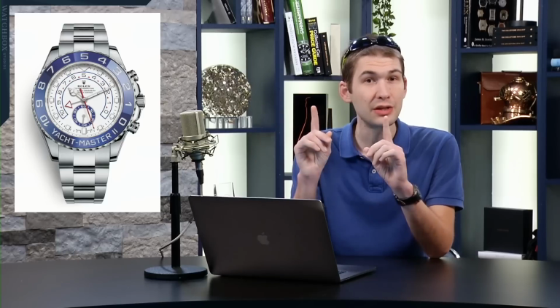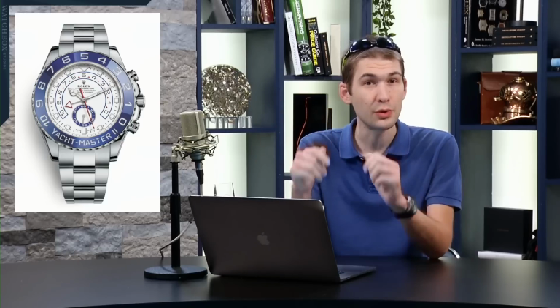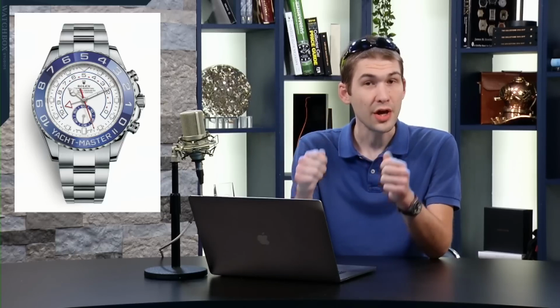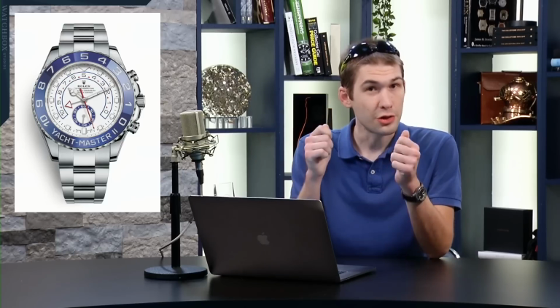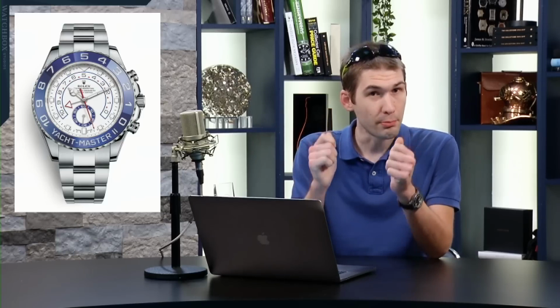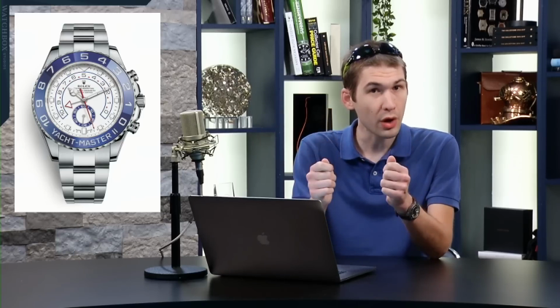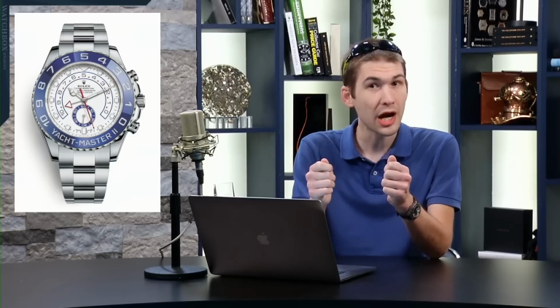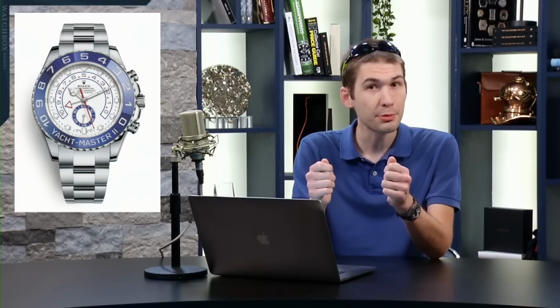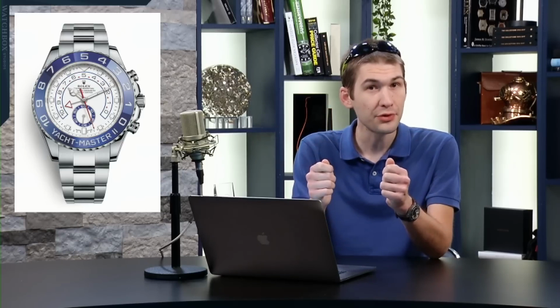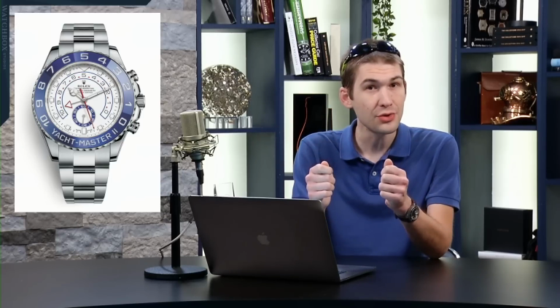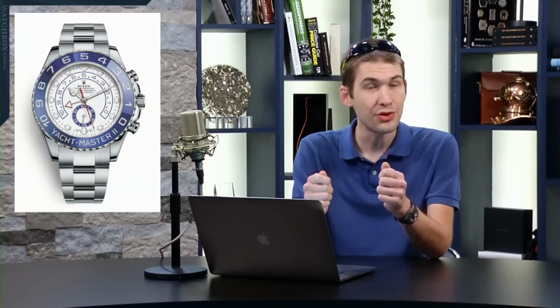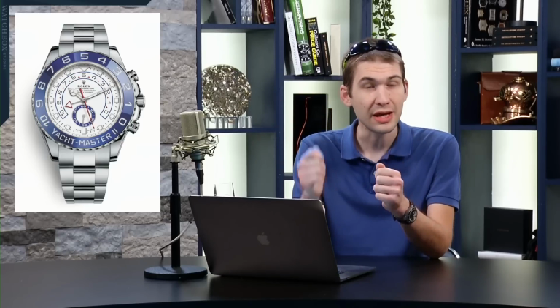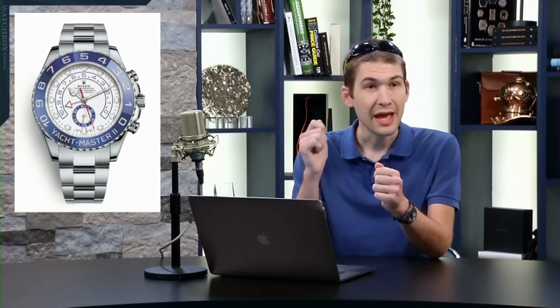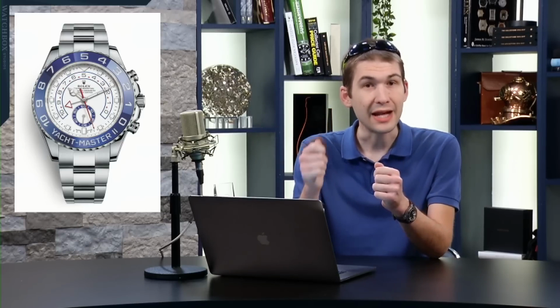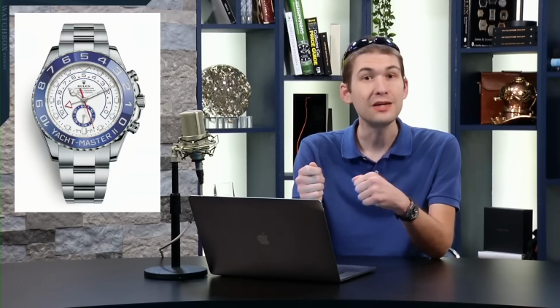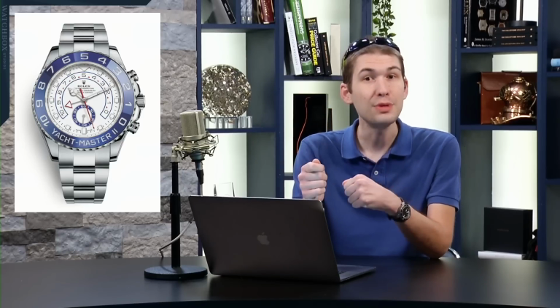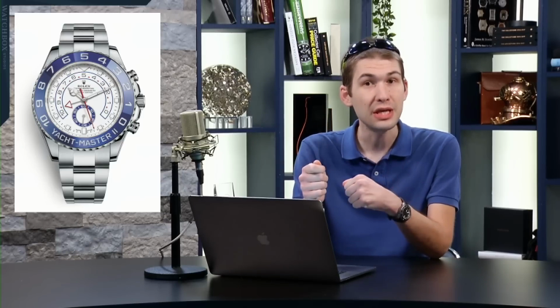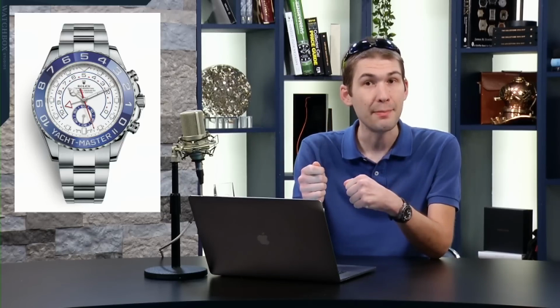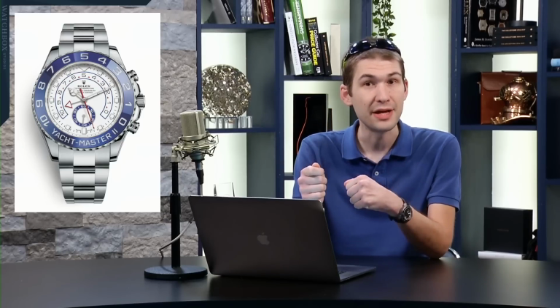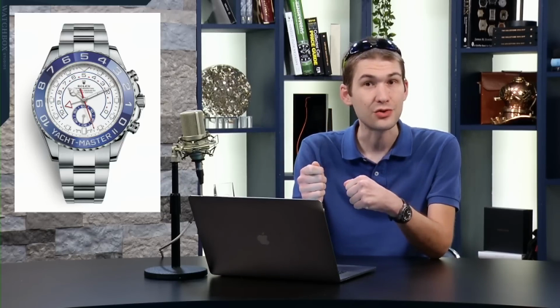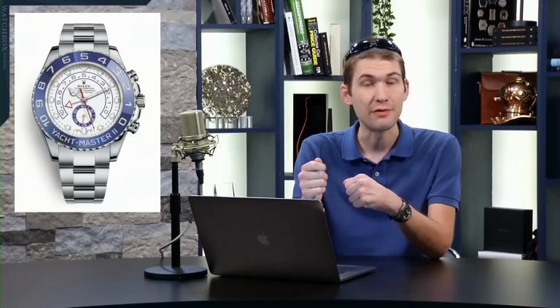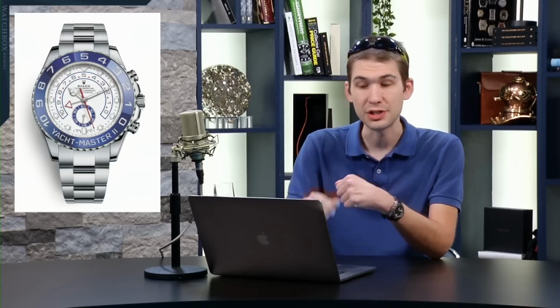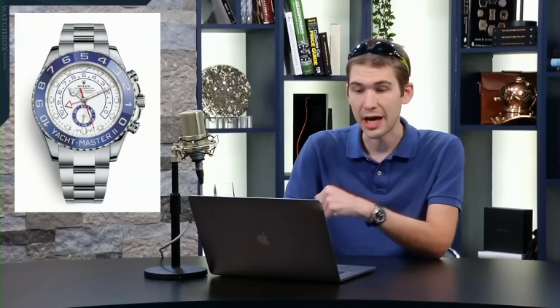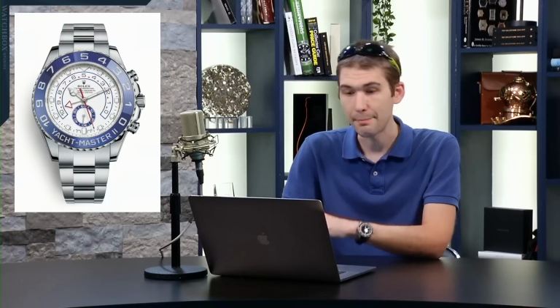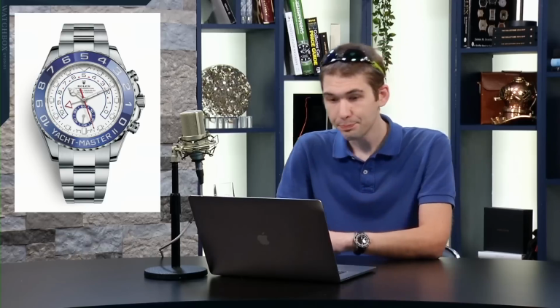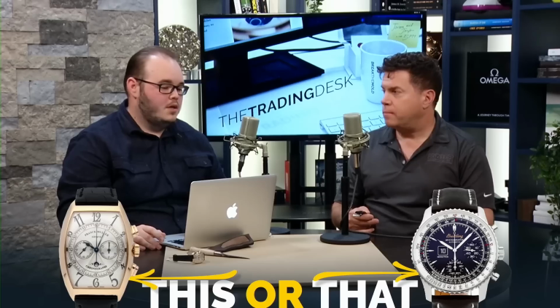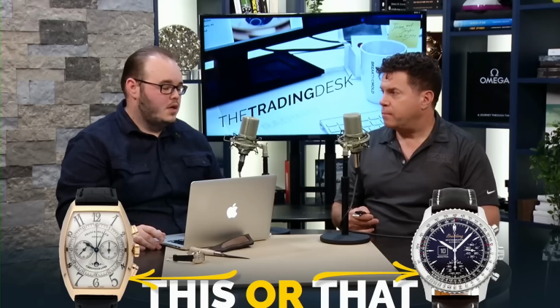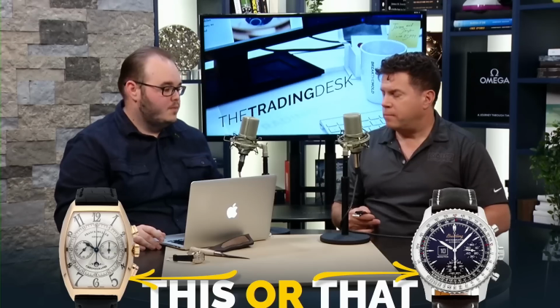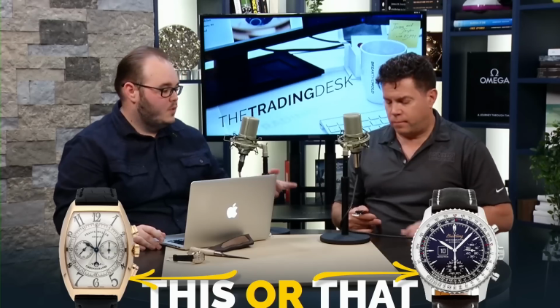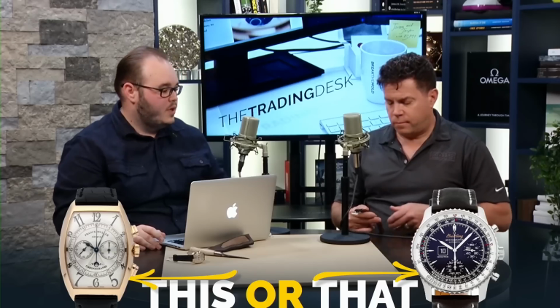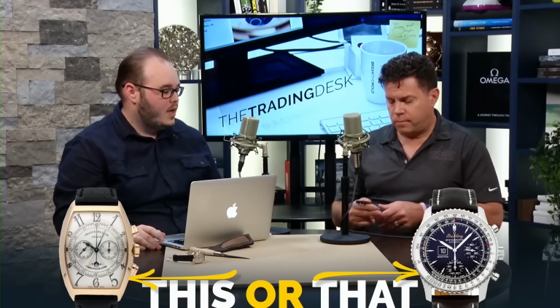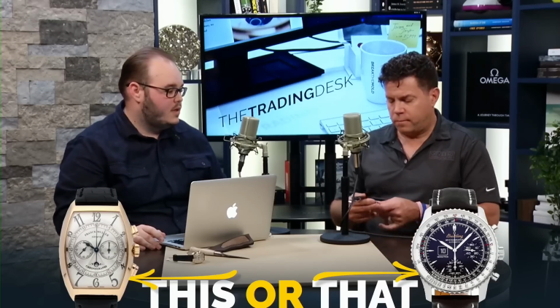Whichever watch you prefer, there is no wrong answer. But in terms of my comparison between Yacht-Master and Daytona, they're more comparable than you think — and give me the Yacht-Master every time.